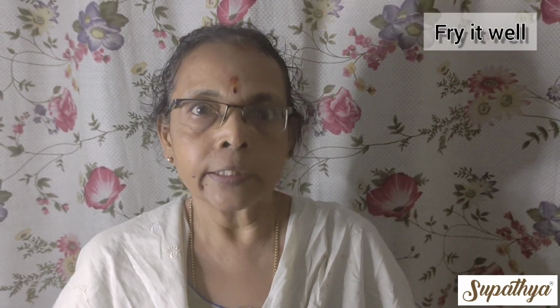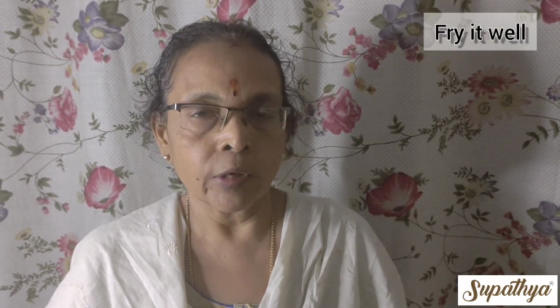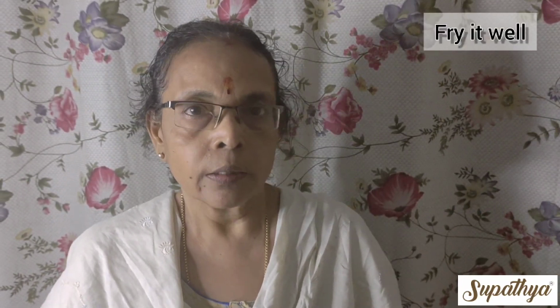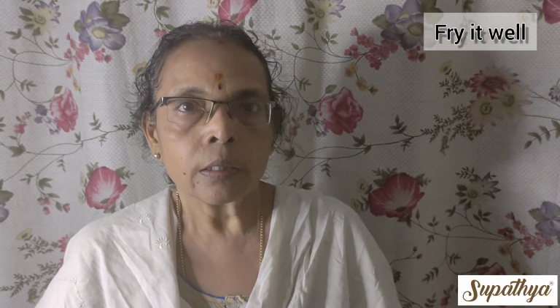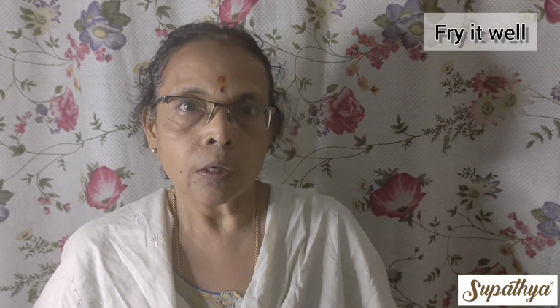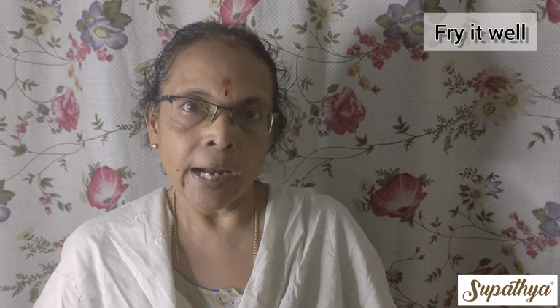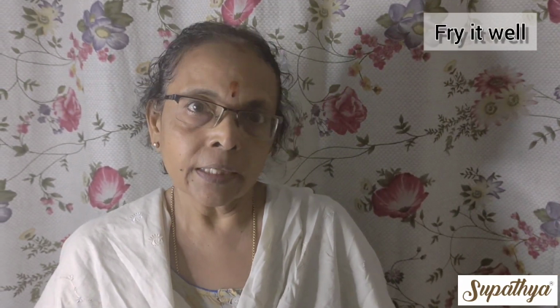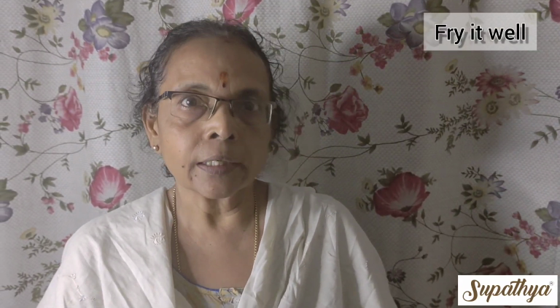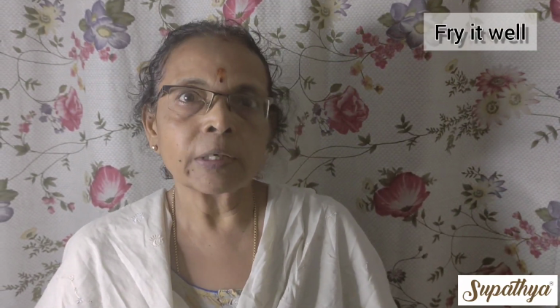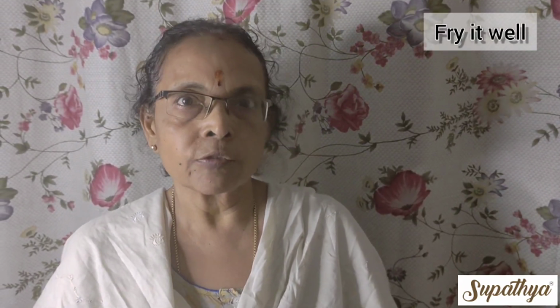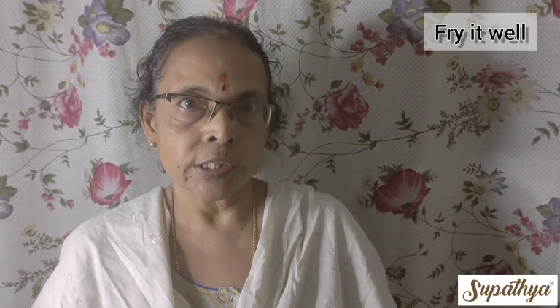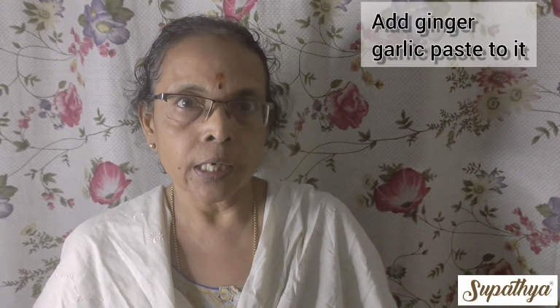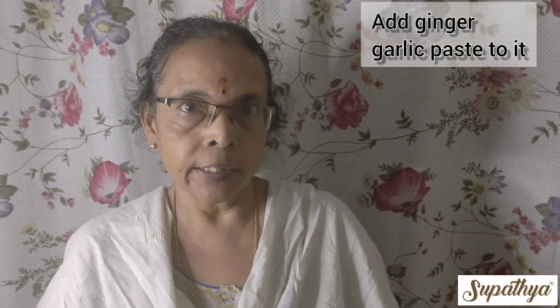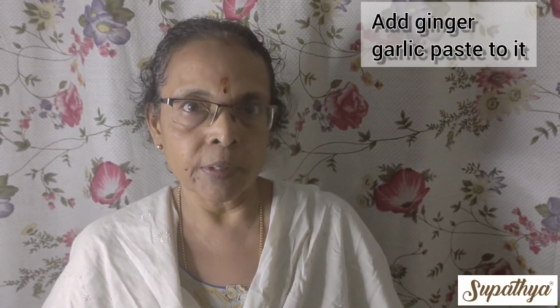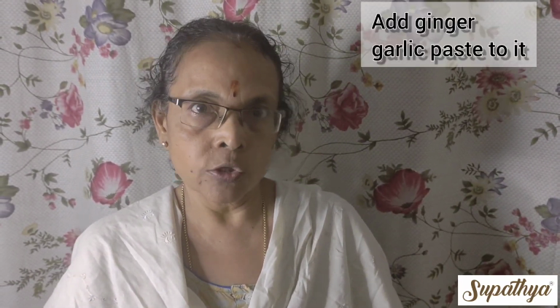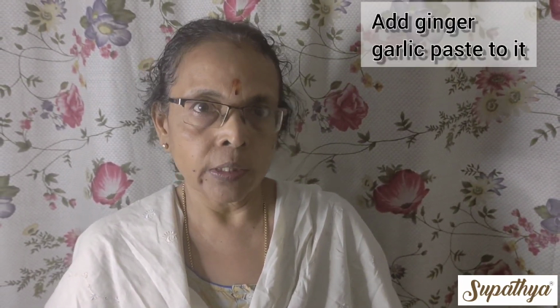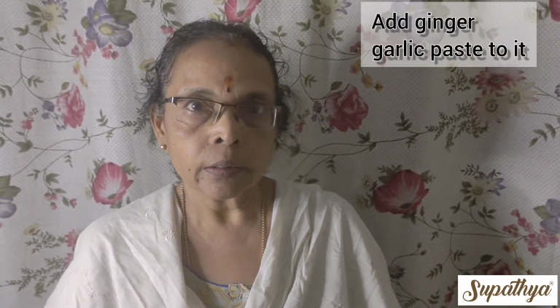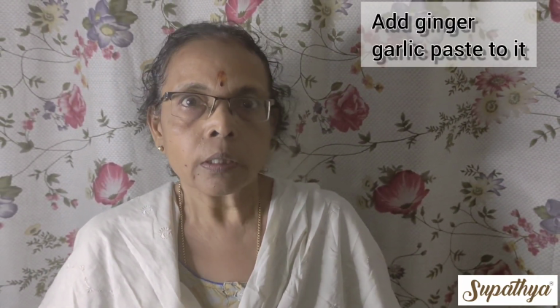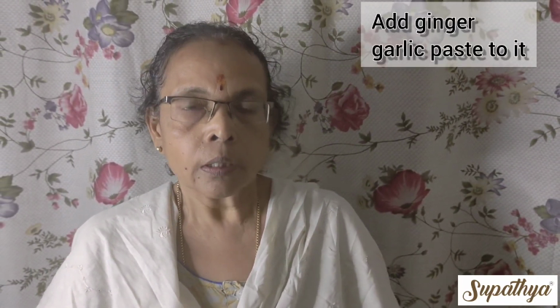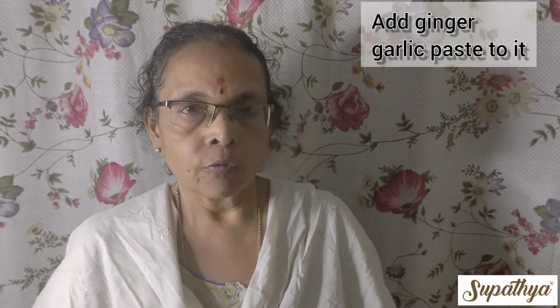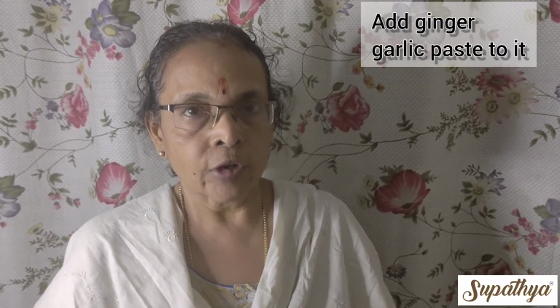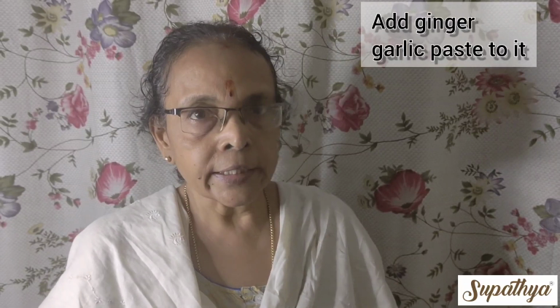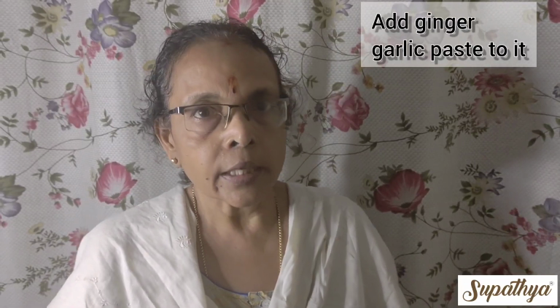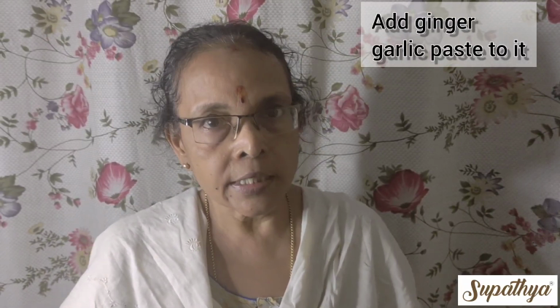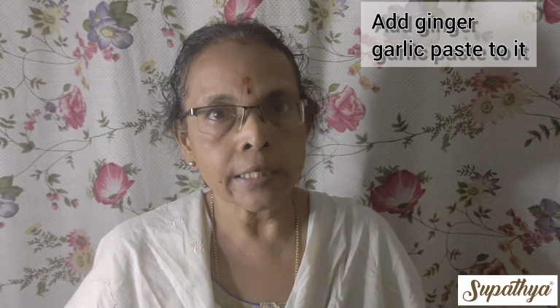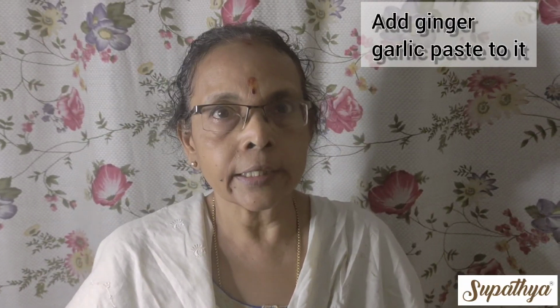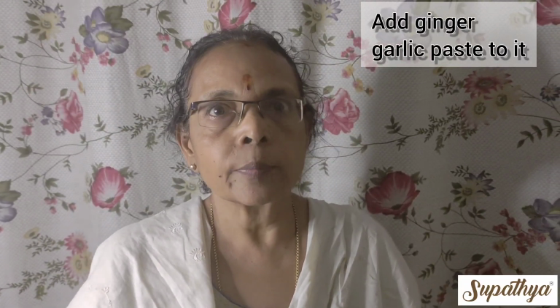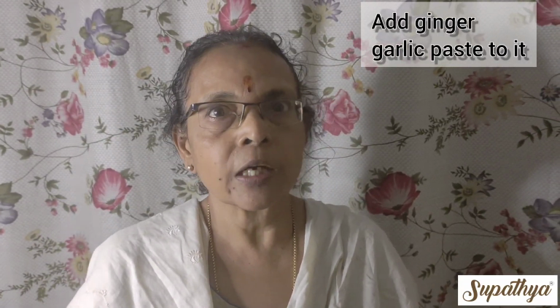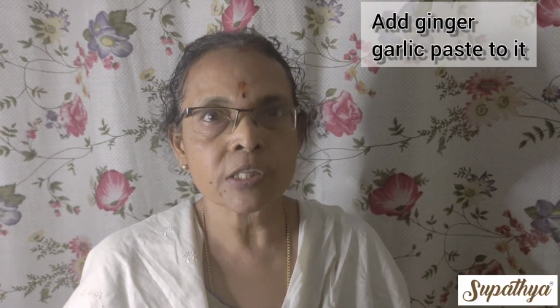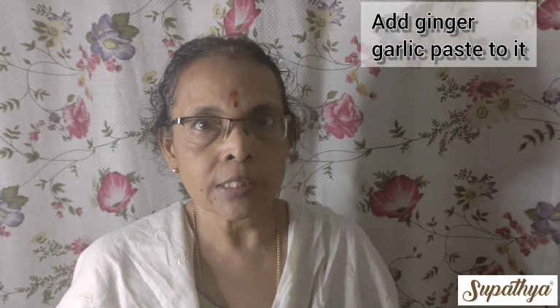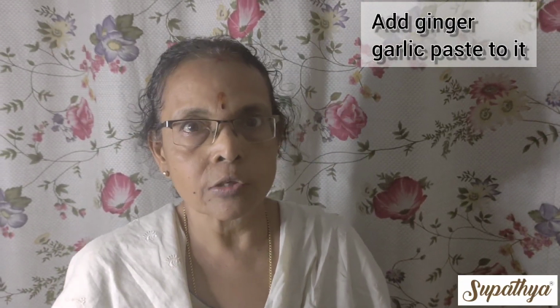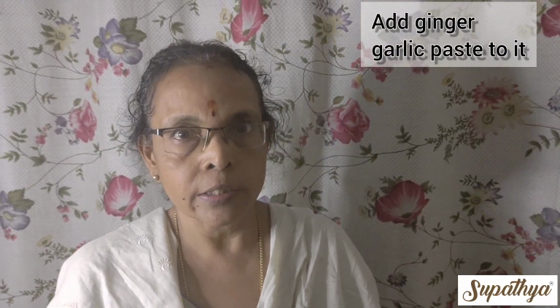Fry it well. Now add a little bit of ginger garlic paste to it and fry it nicely till it becomes translucent.